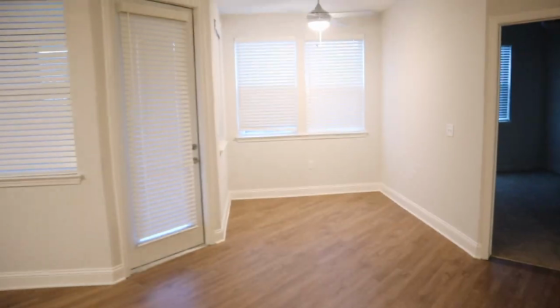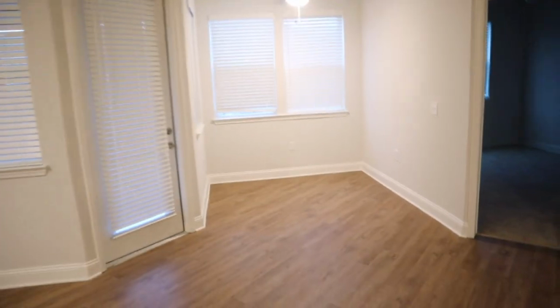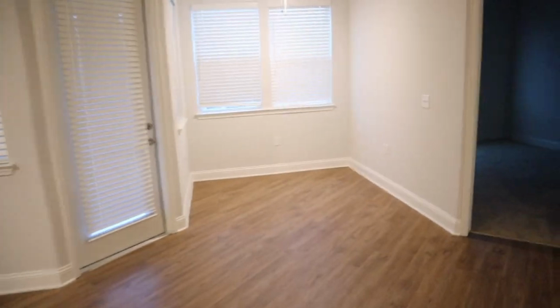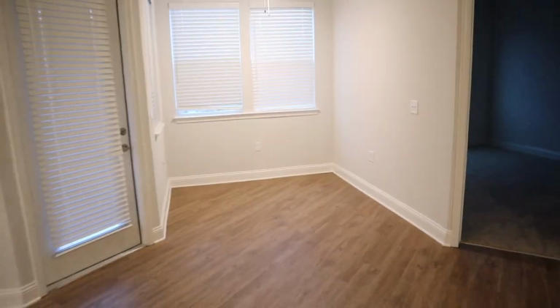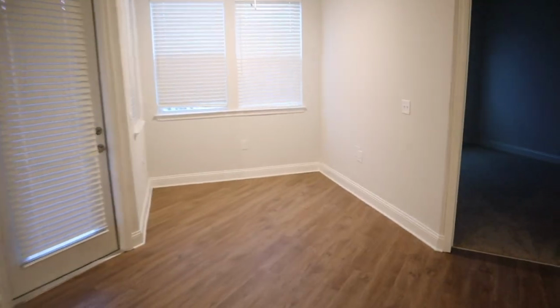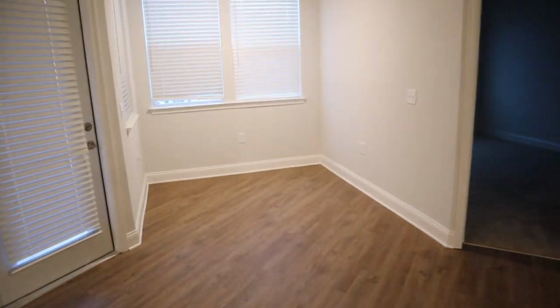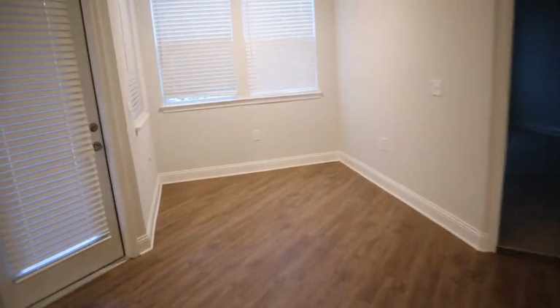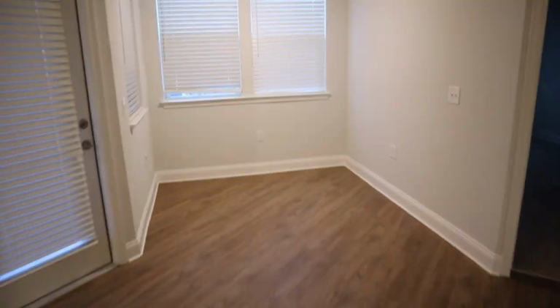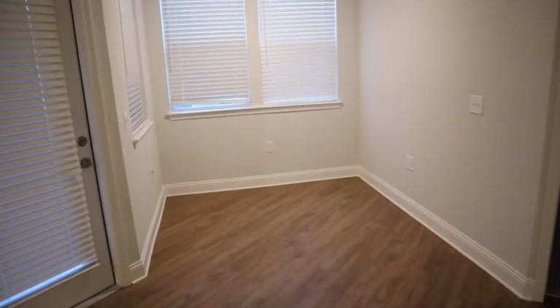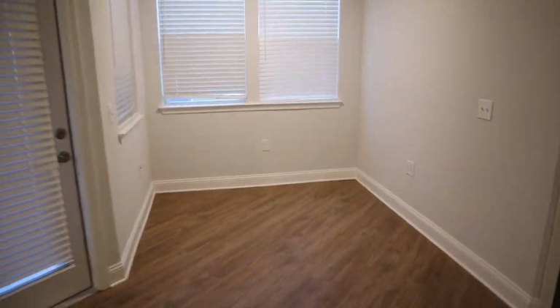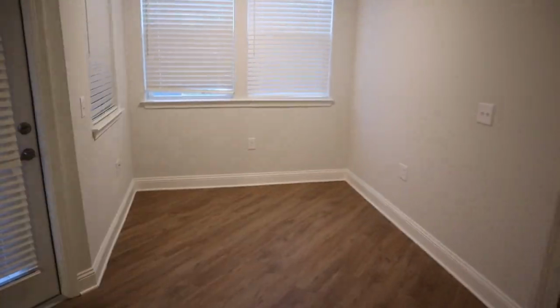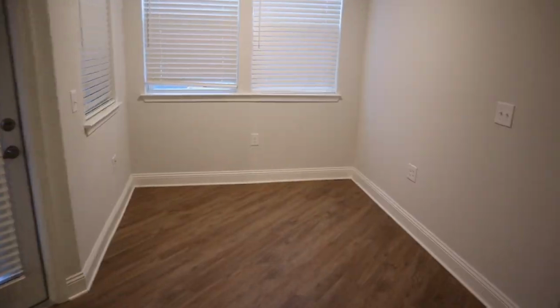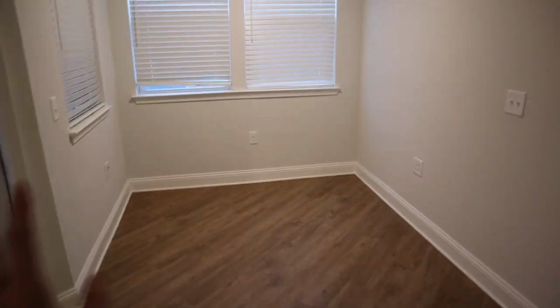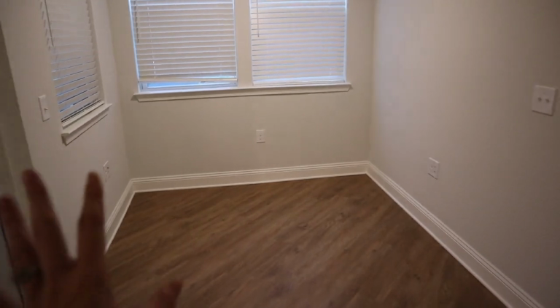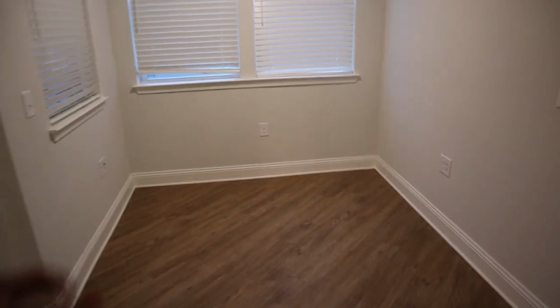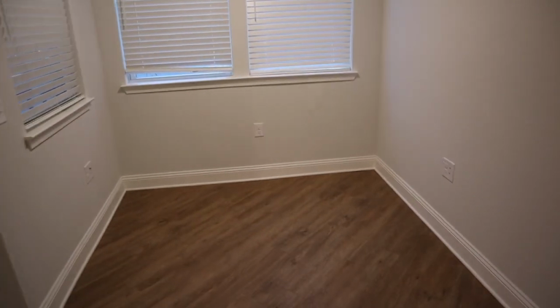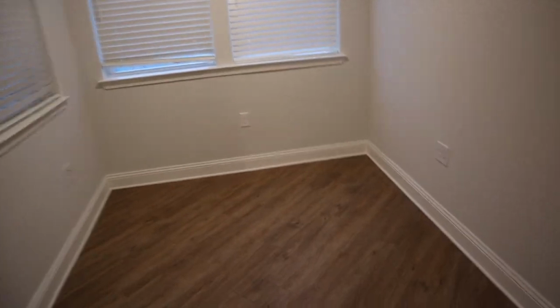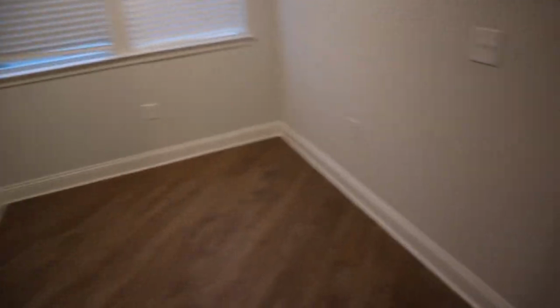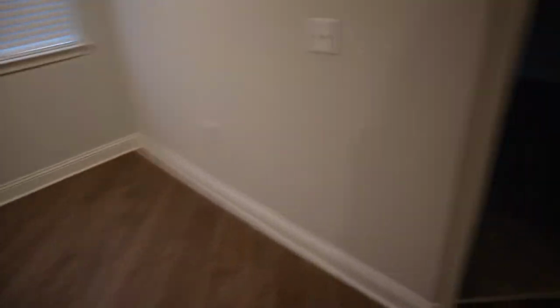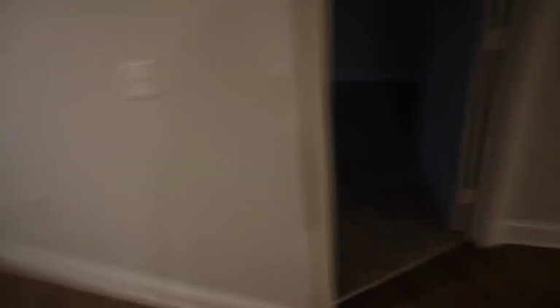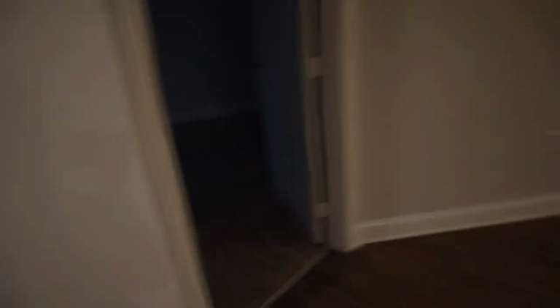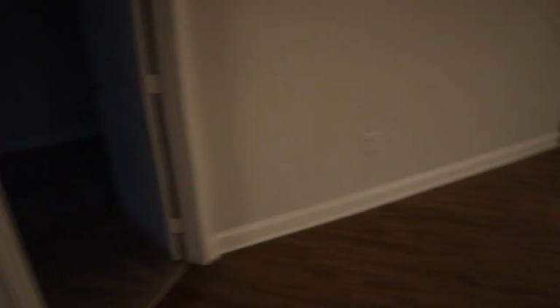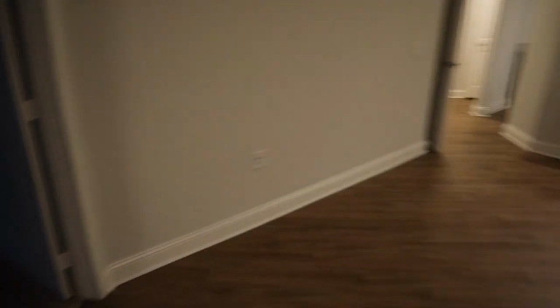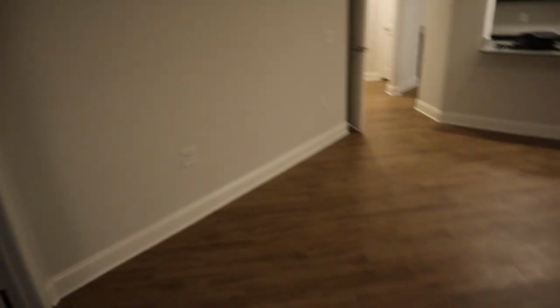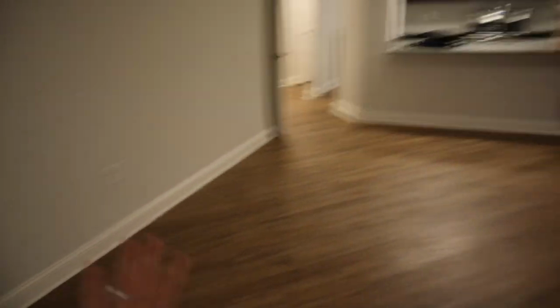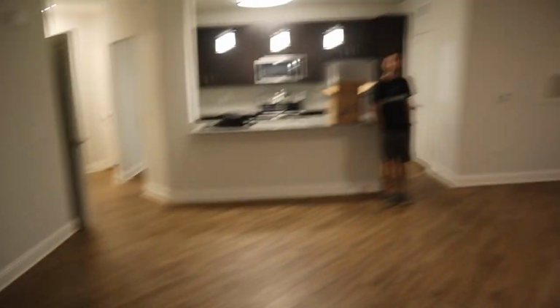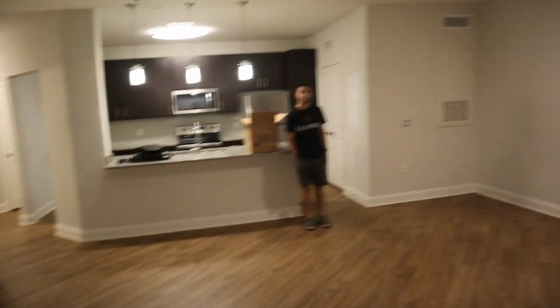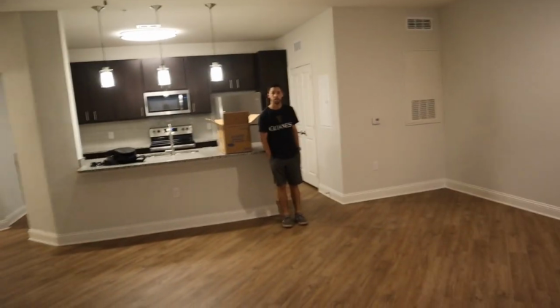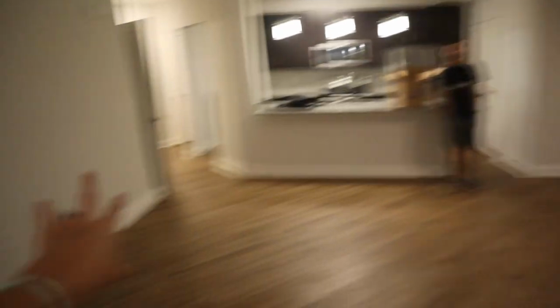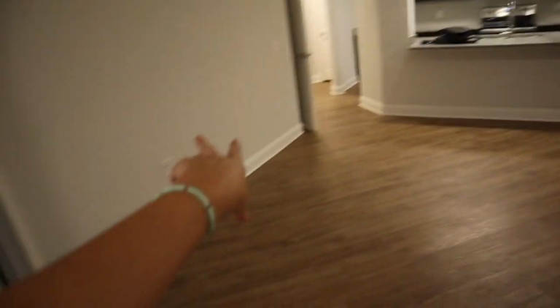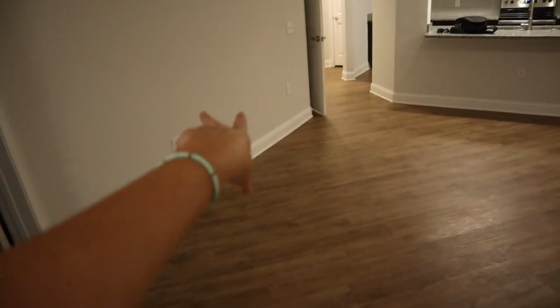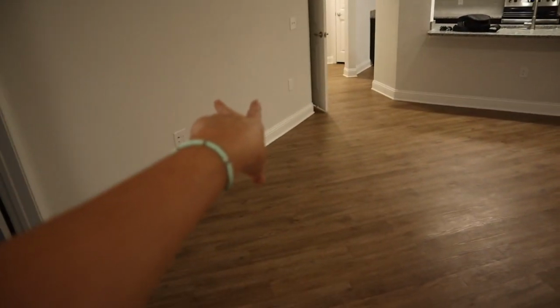A little den for our desks, maybe the piano over here.